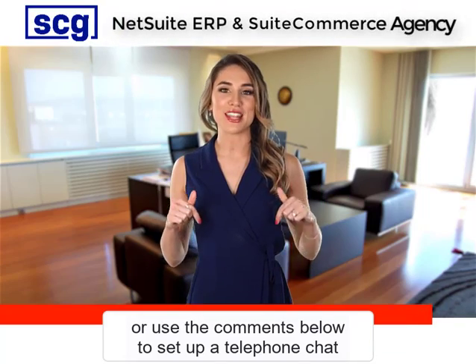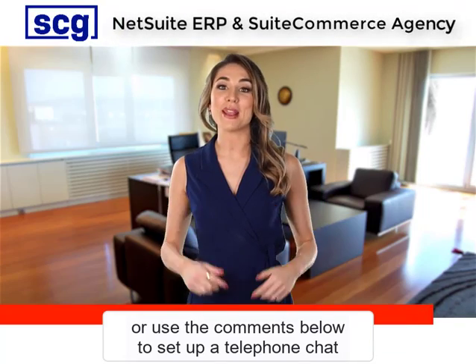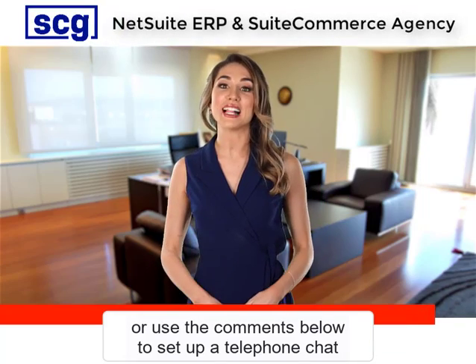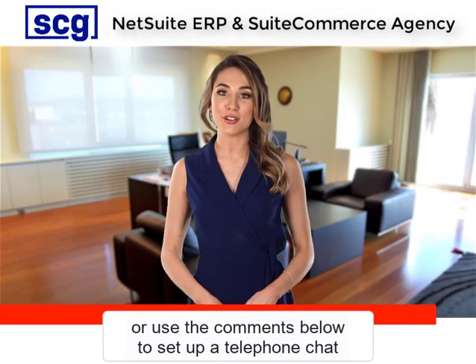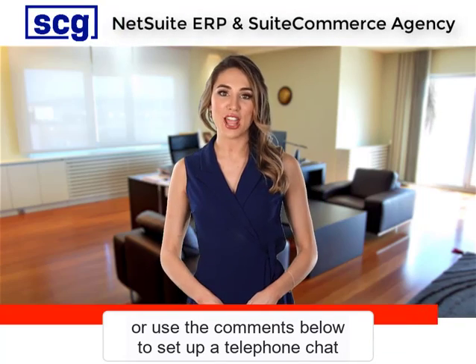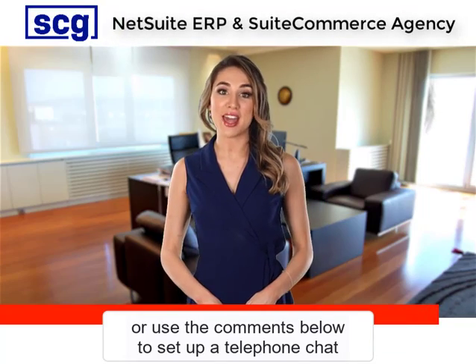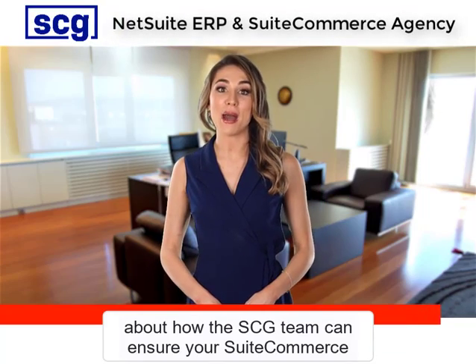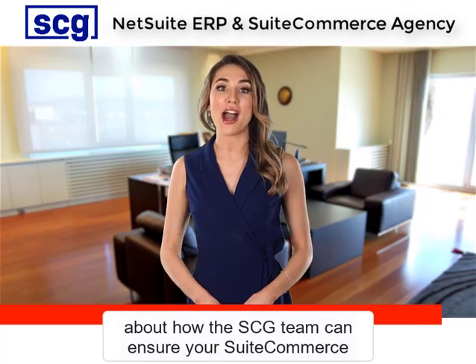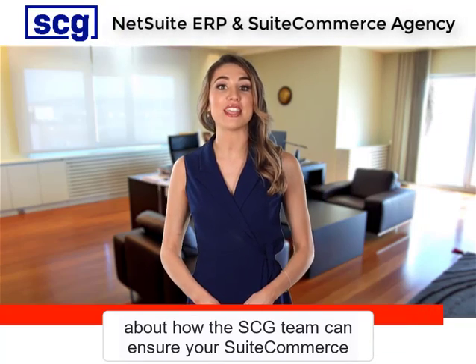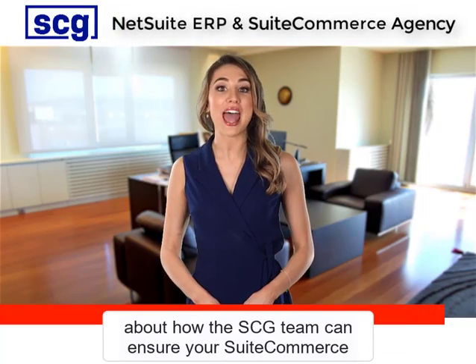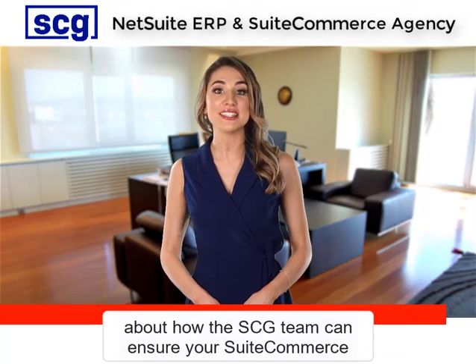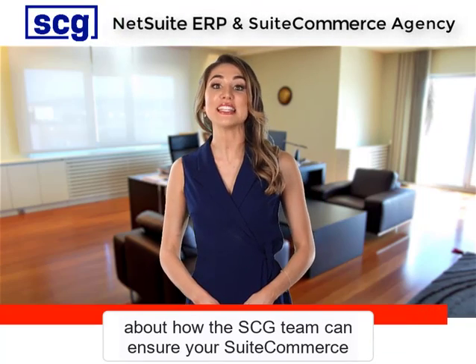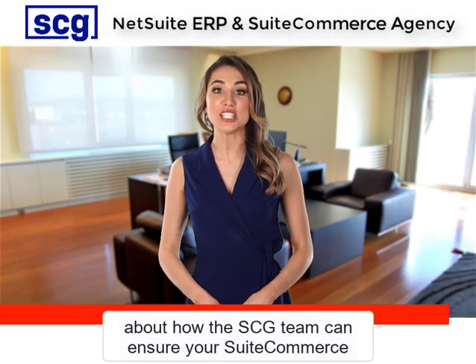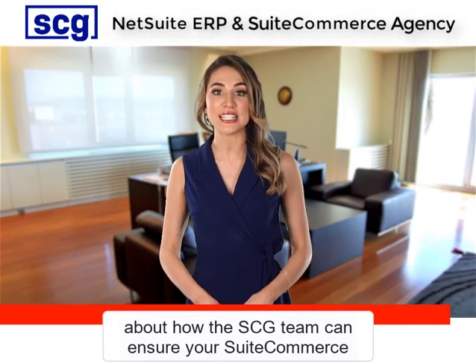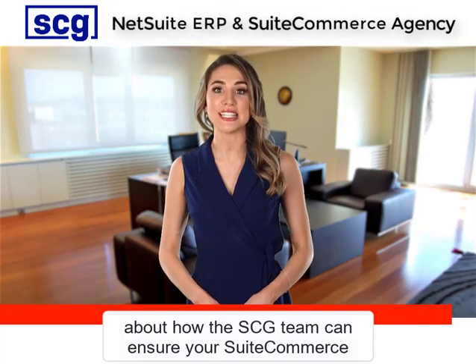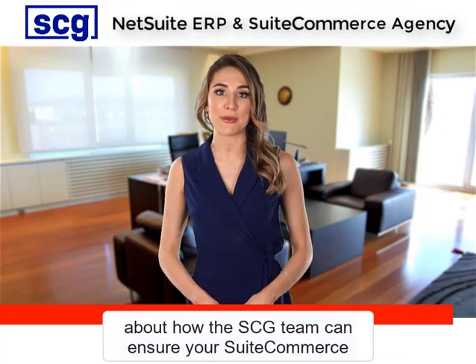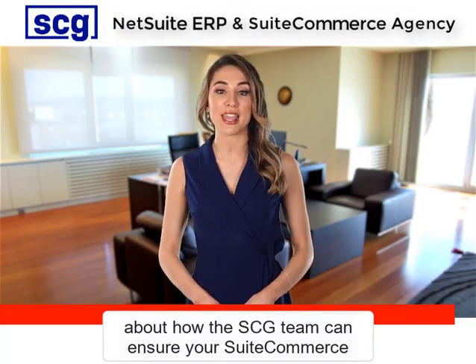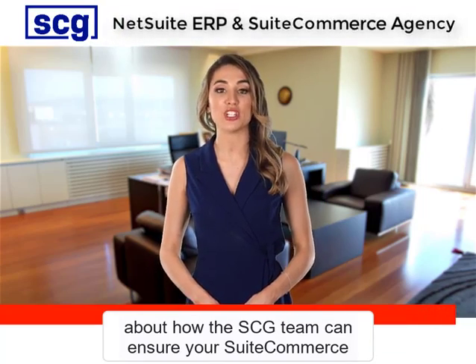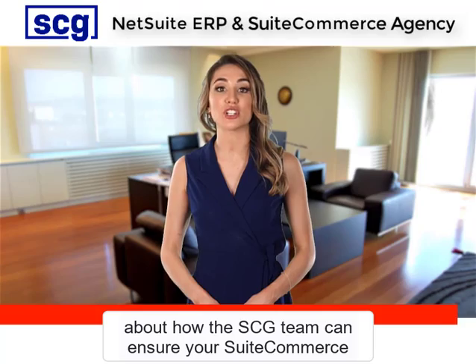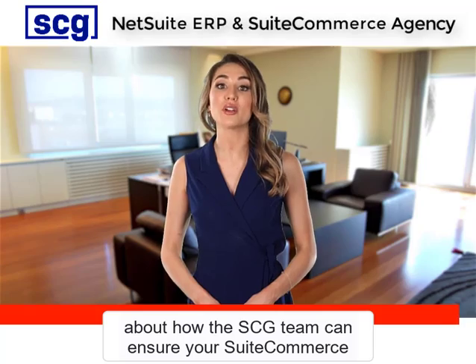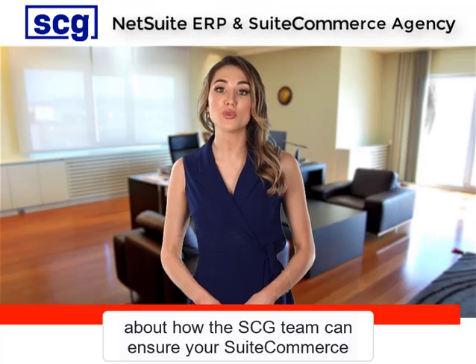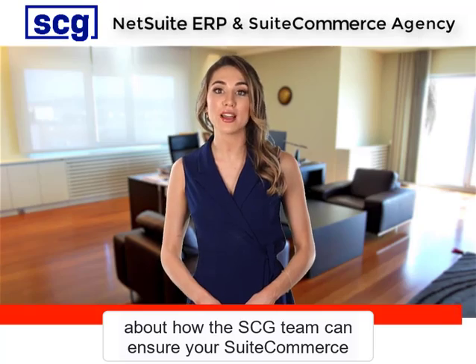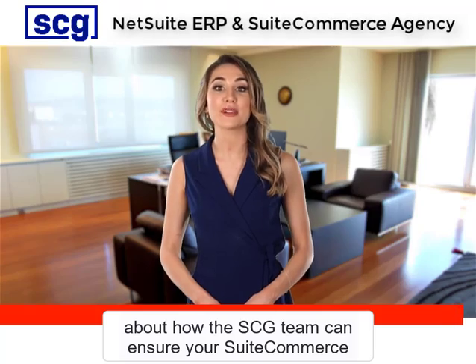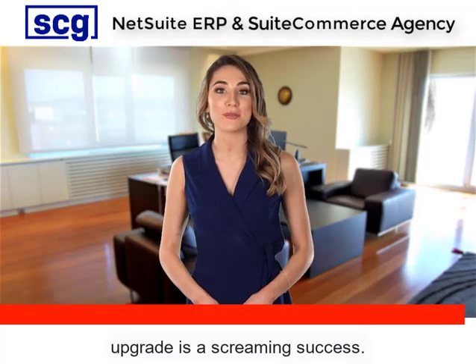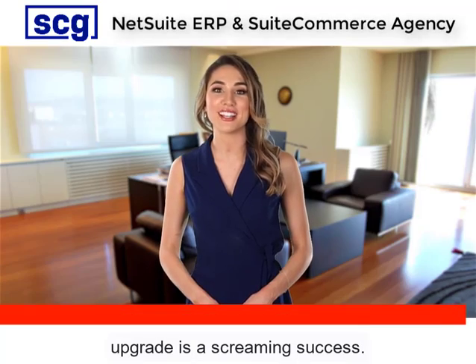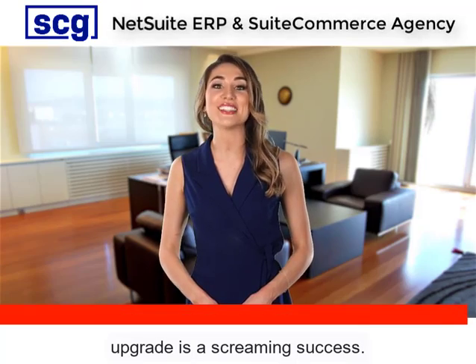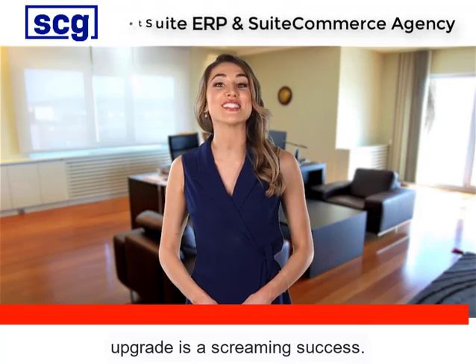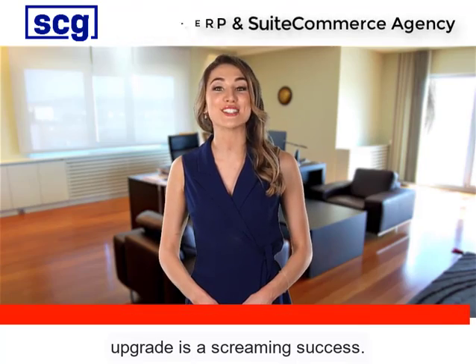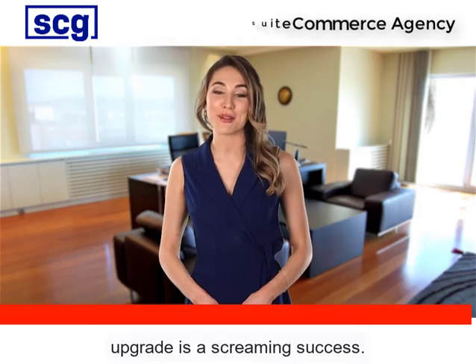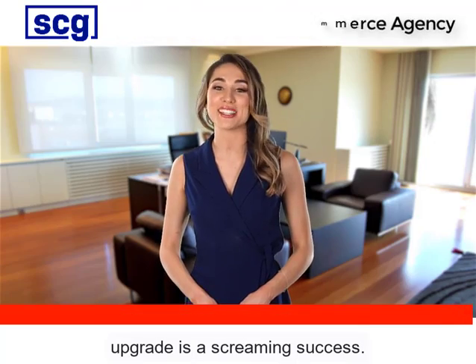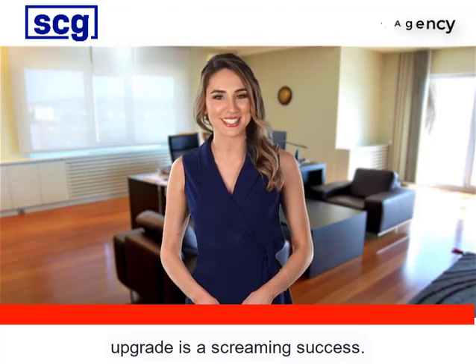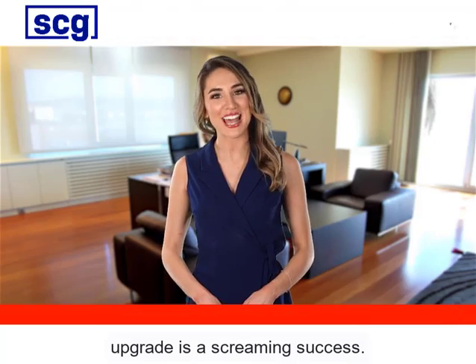Send your text message to 510-962-7465 or use the comments below to set up a telephone chat about how the SDG team can ensure your SuiteCommerce upgrade is a screaming success.